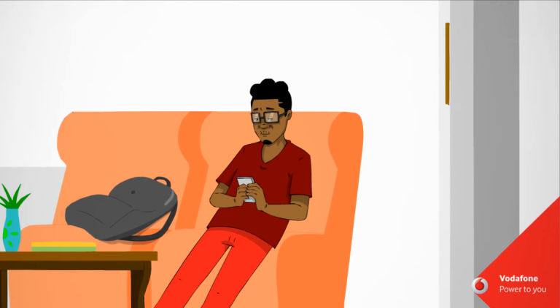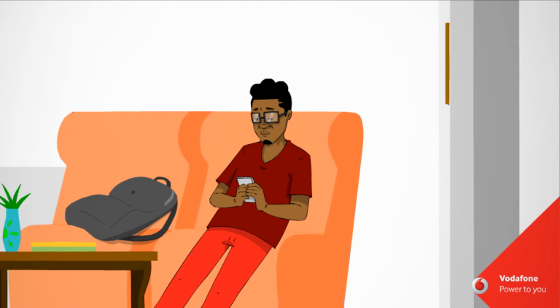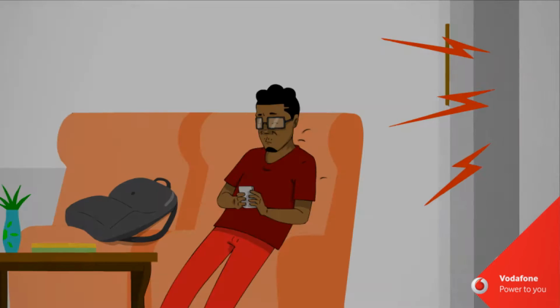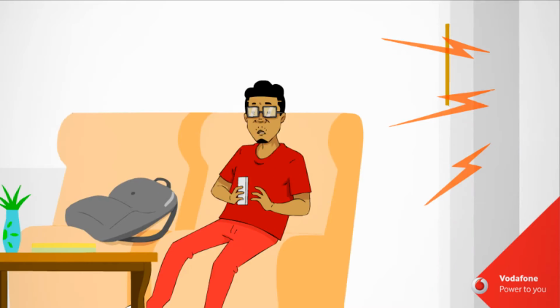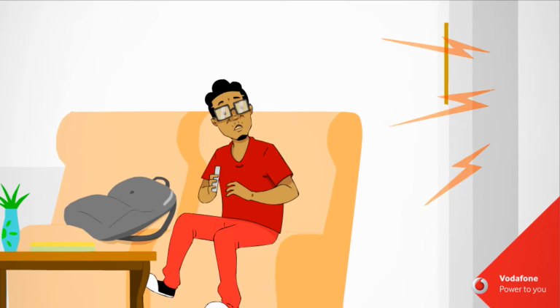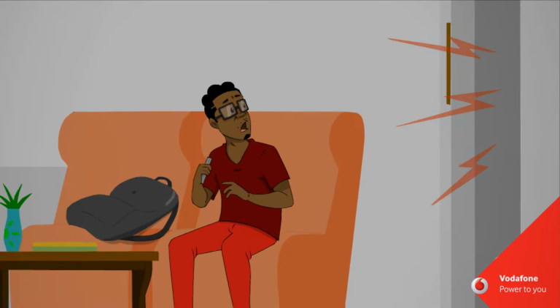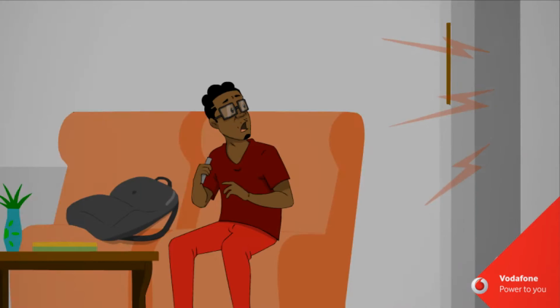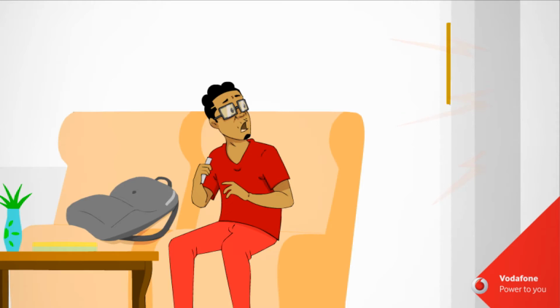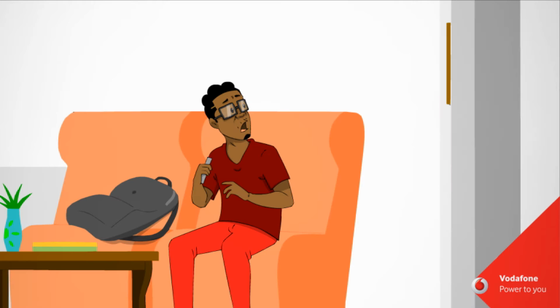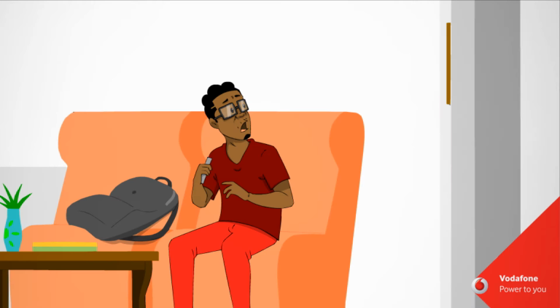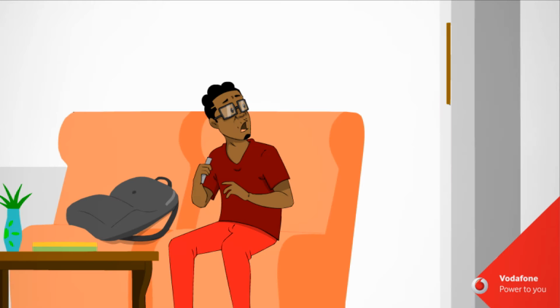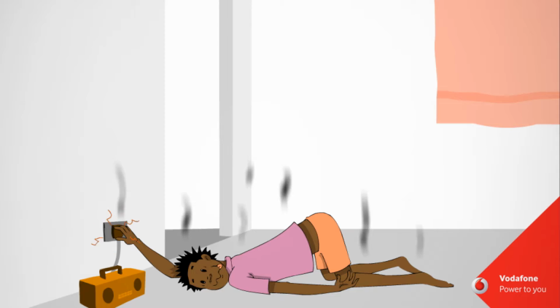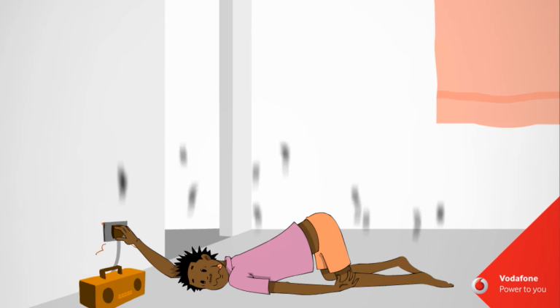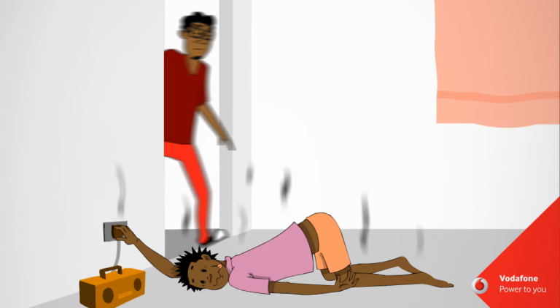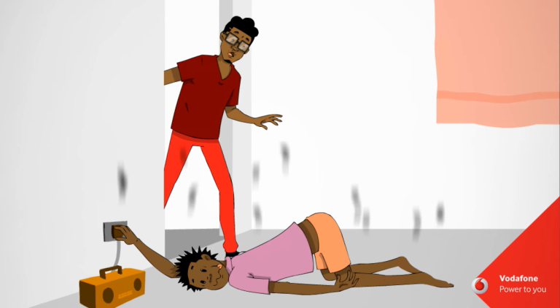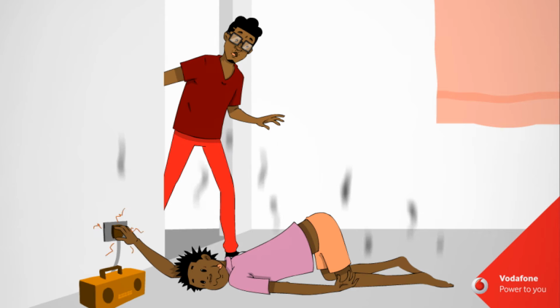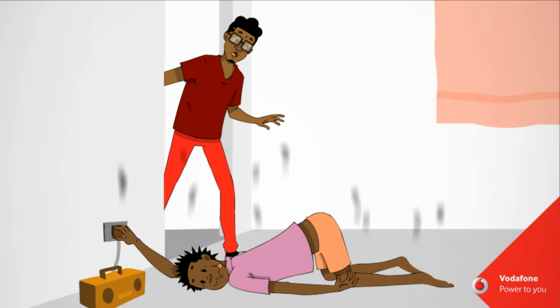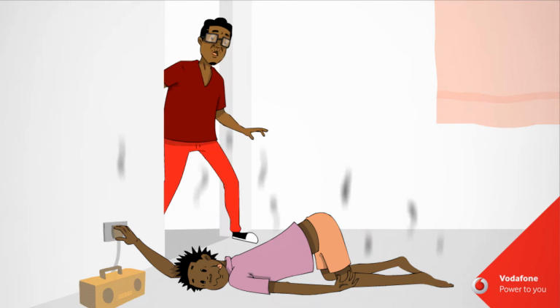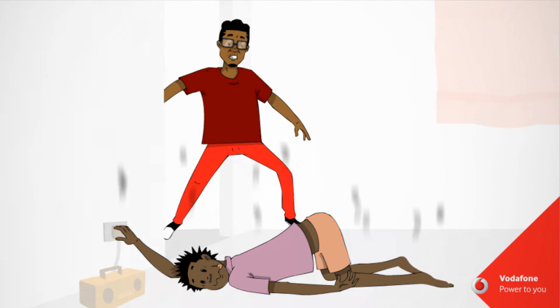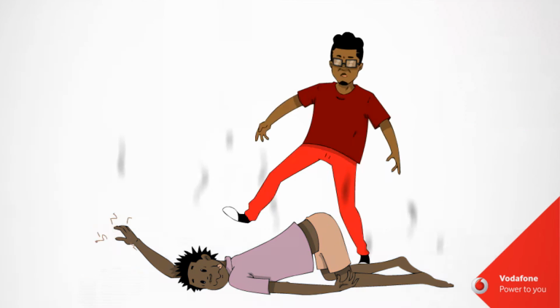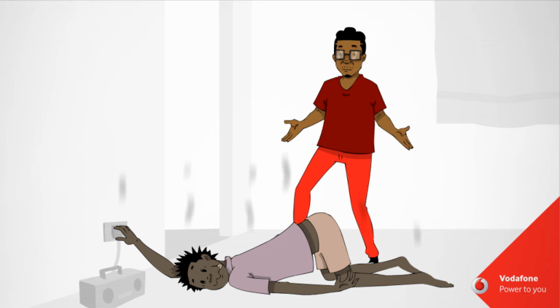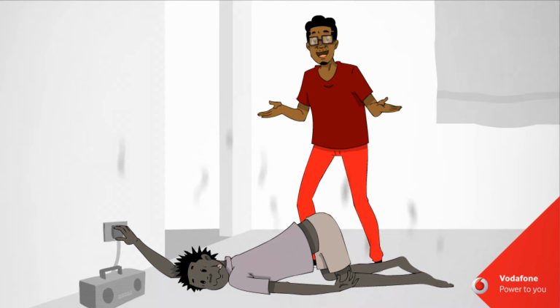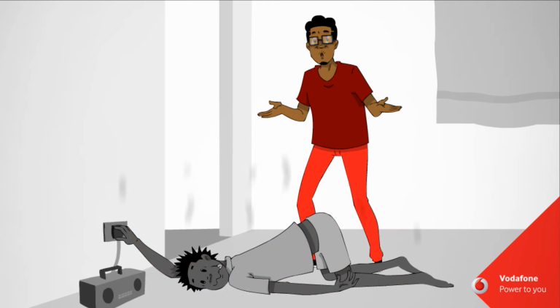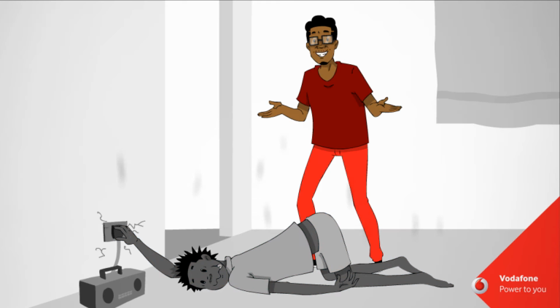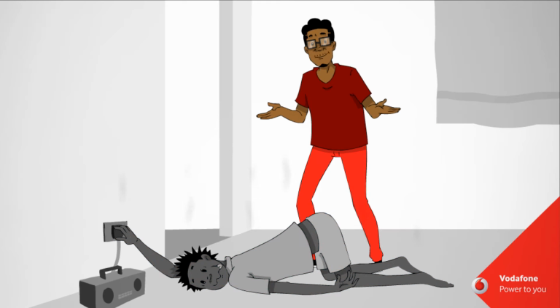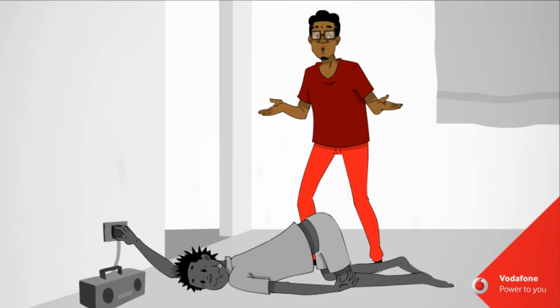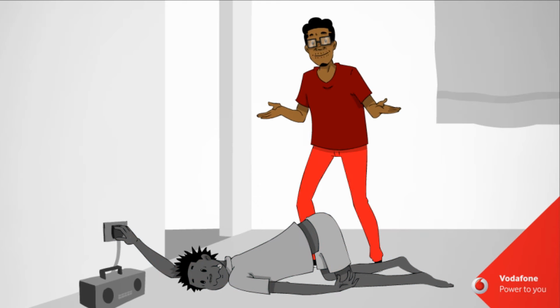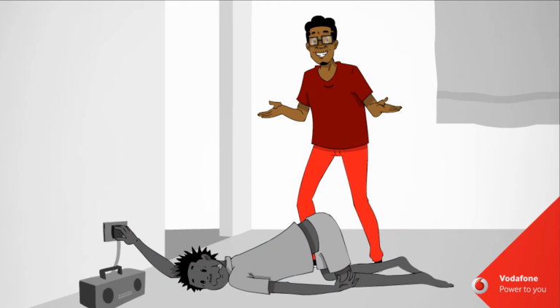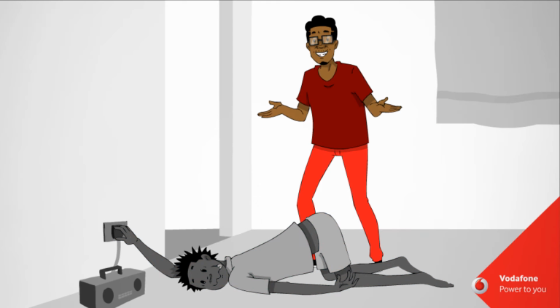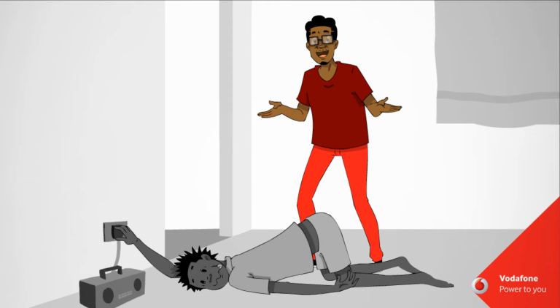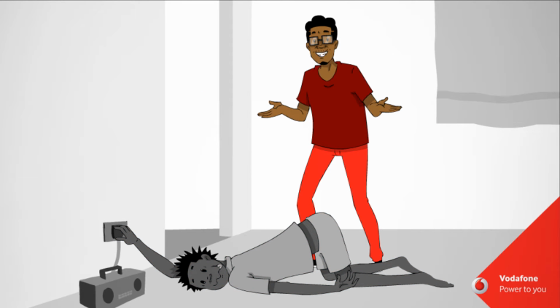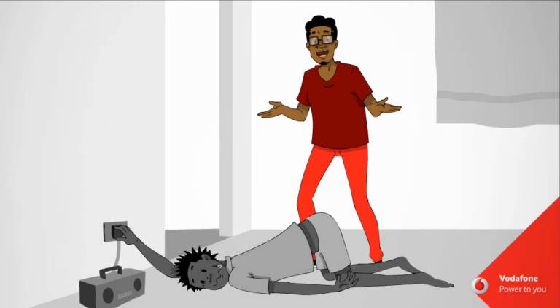No, I'm not a doctor, but with first aid, I can help.